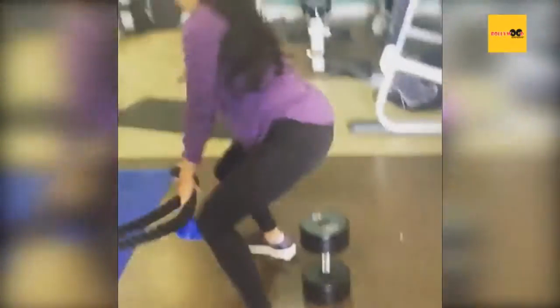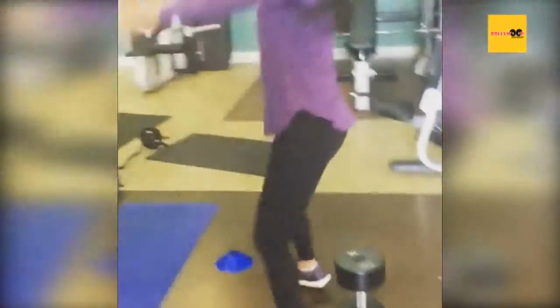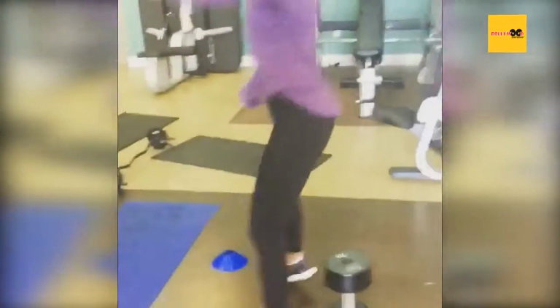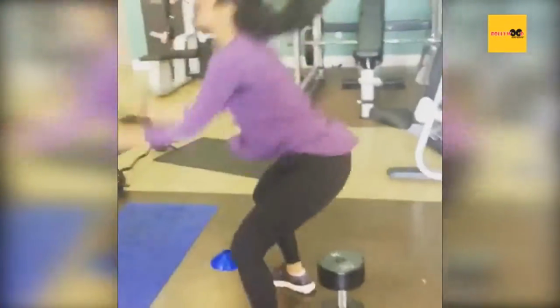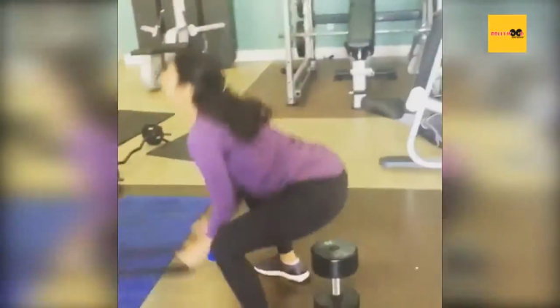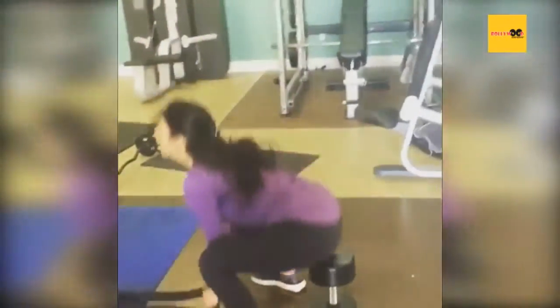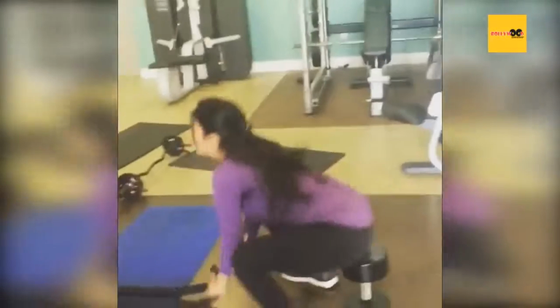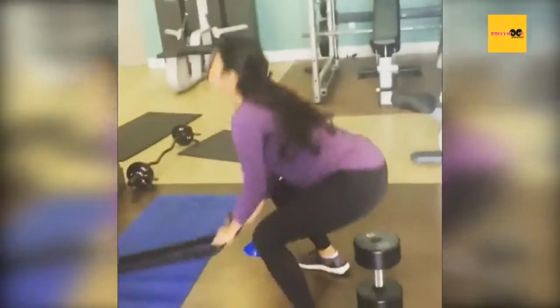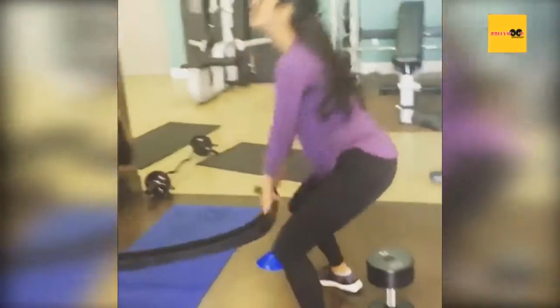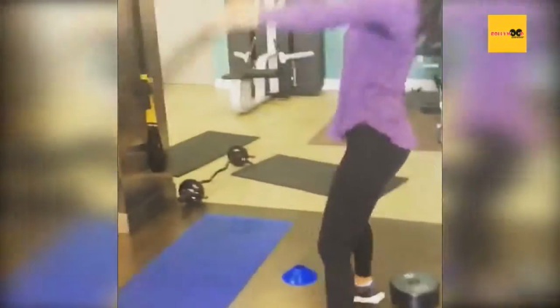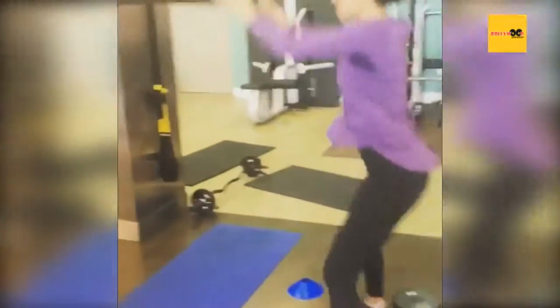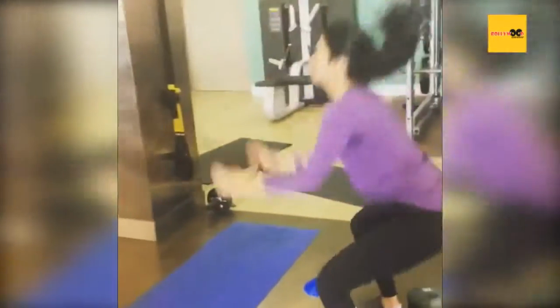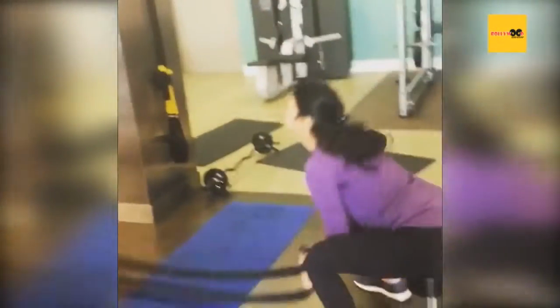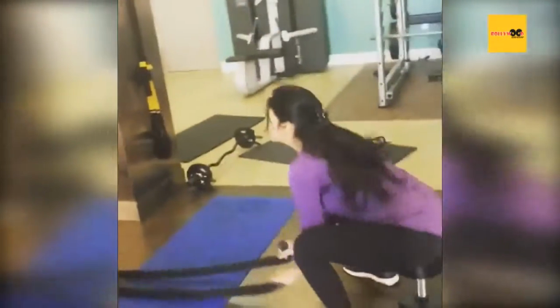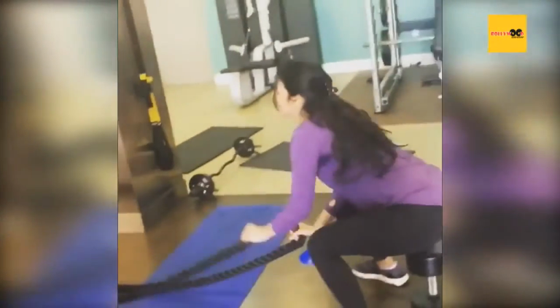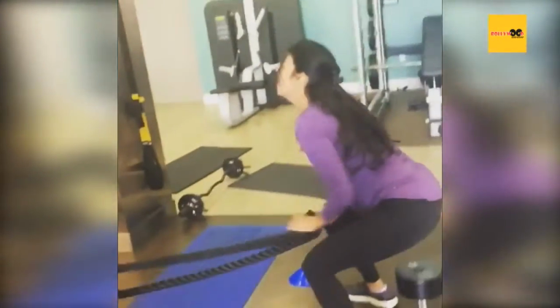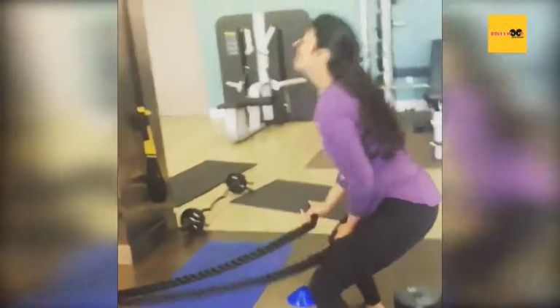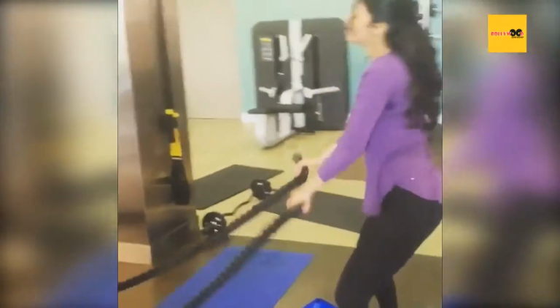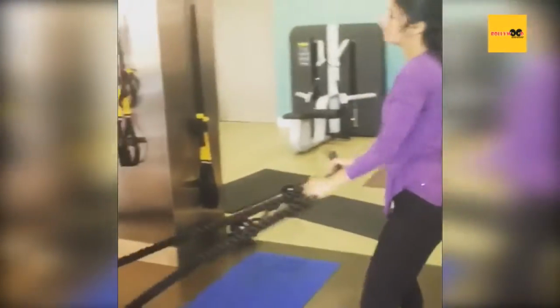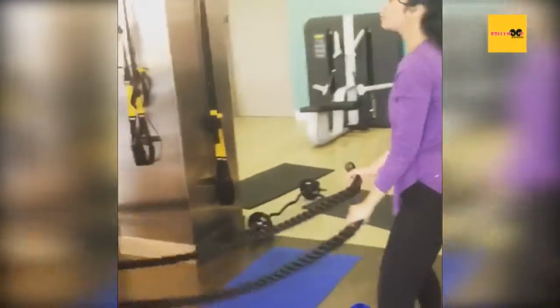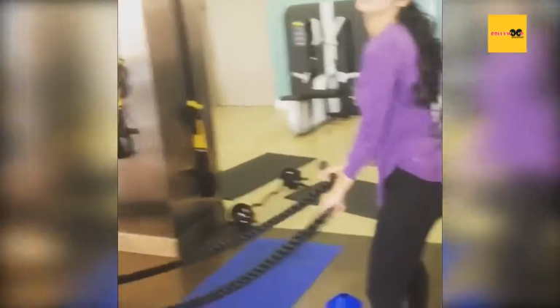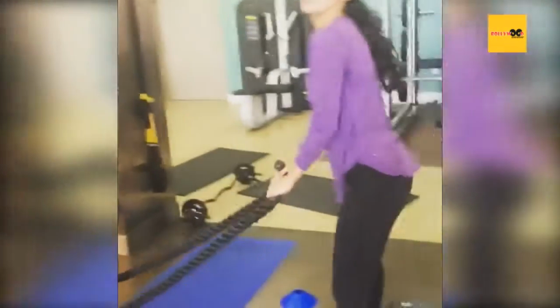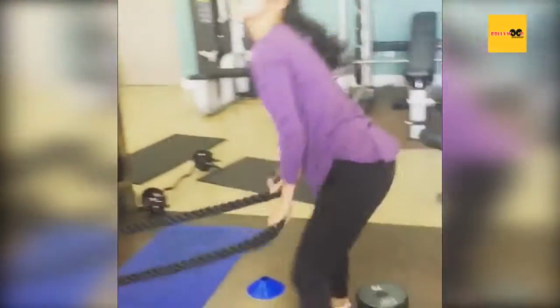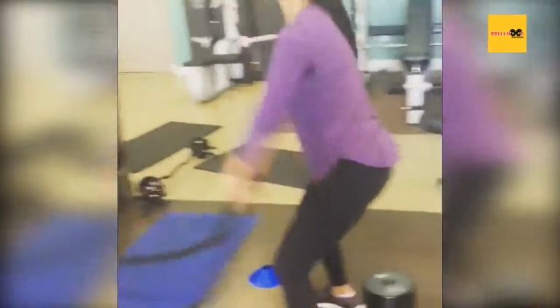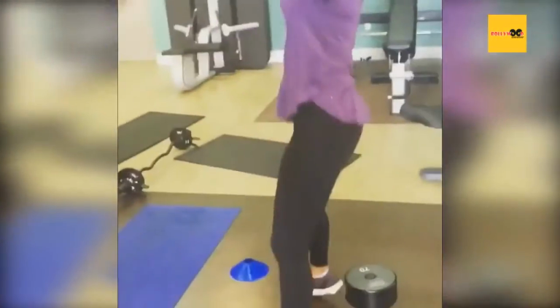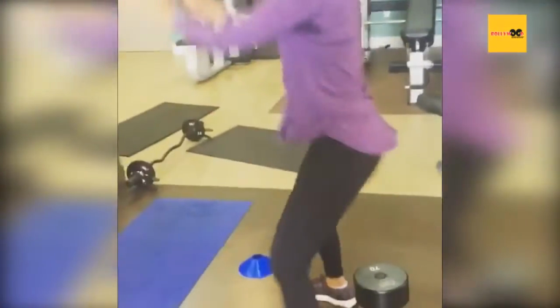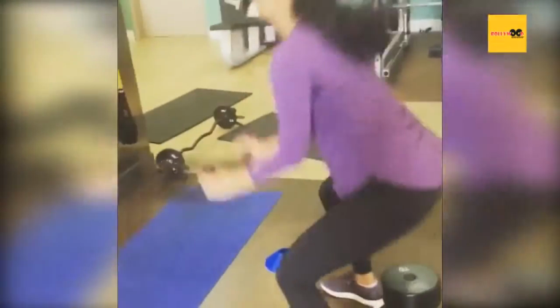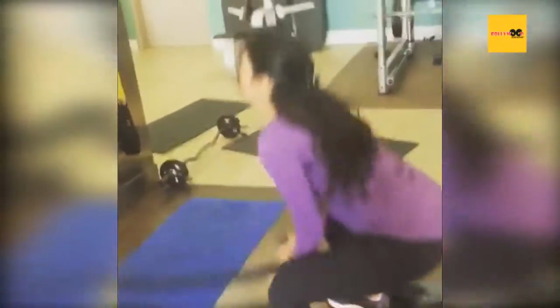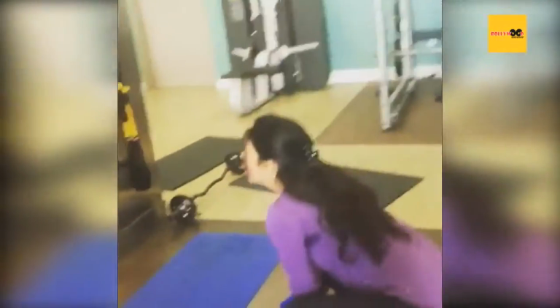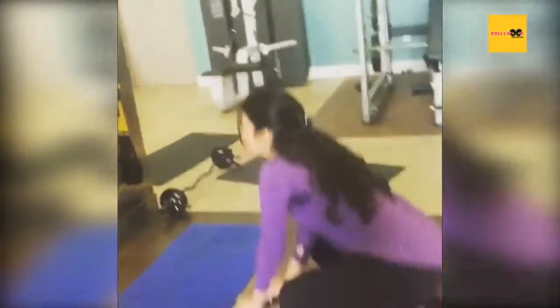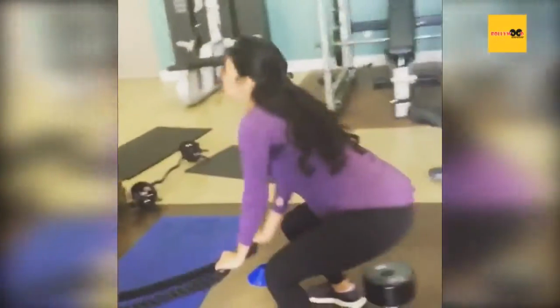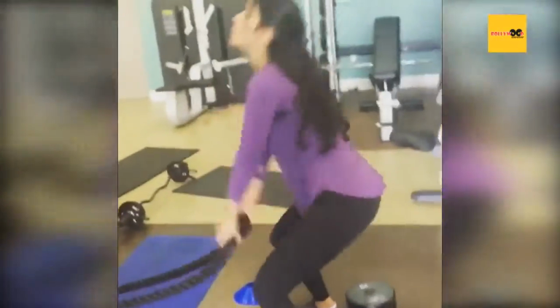Good. Excellent. Slam it. Slam it. Keep going. Don't you stop. 13 seconds.